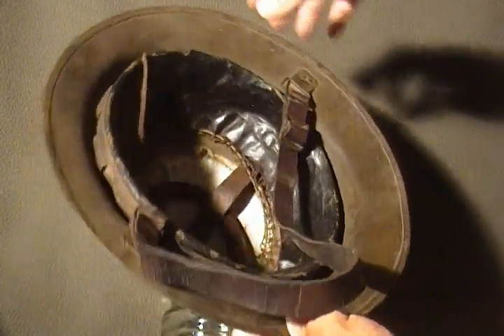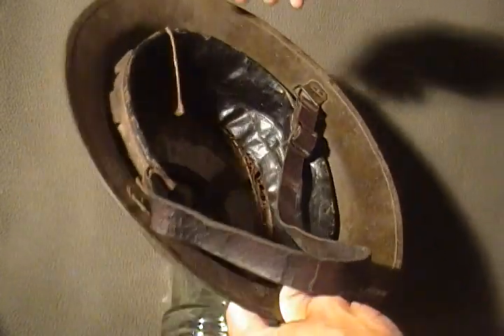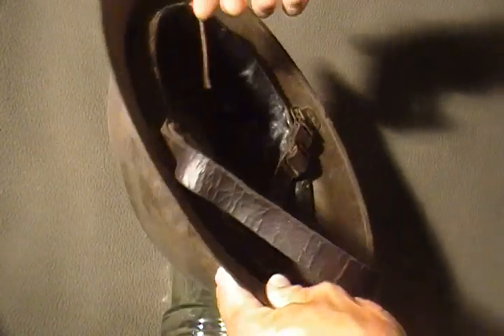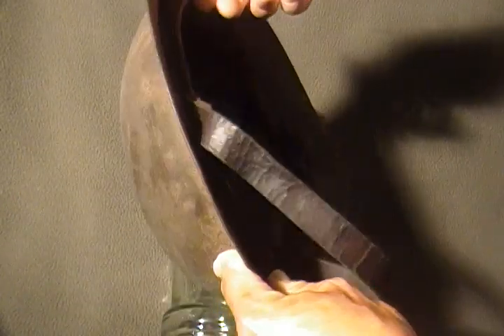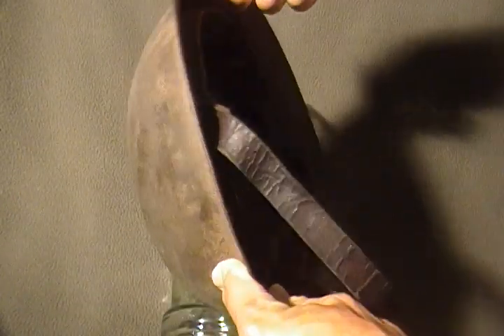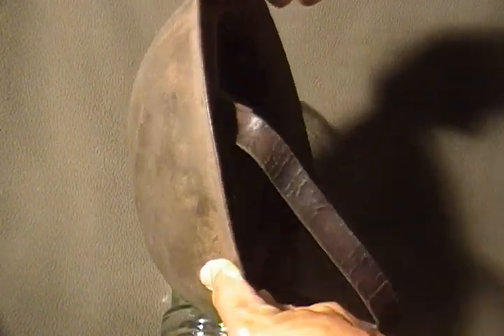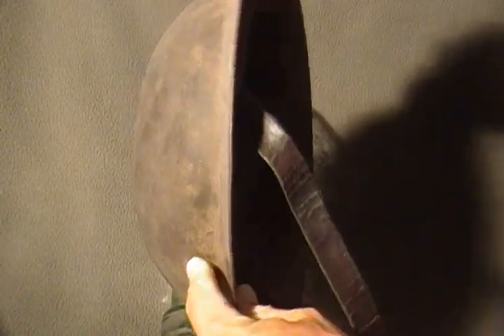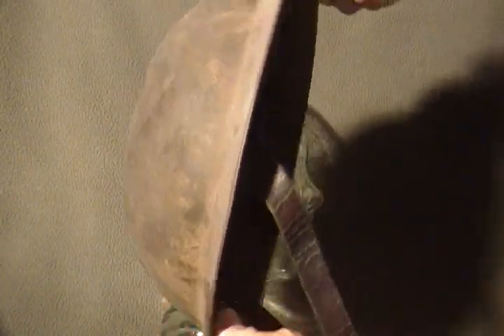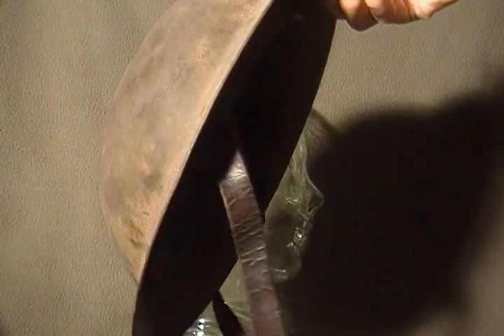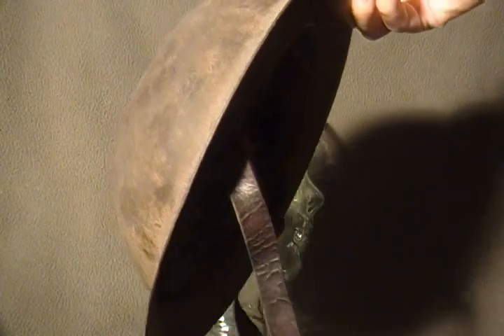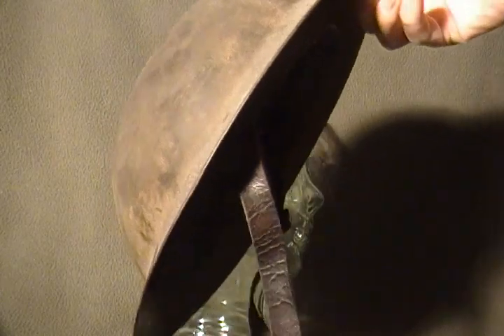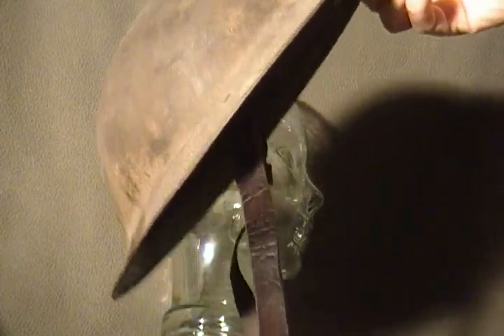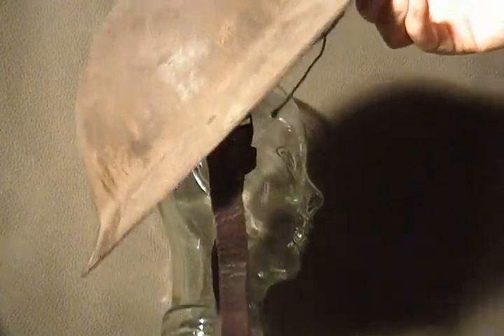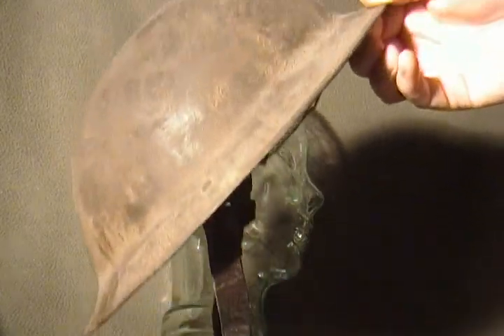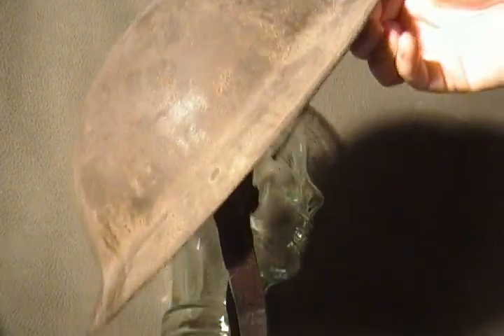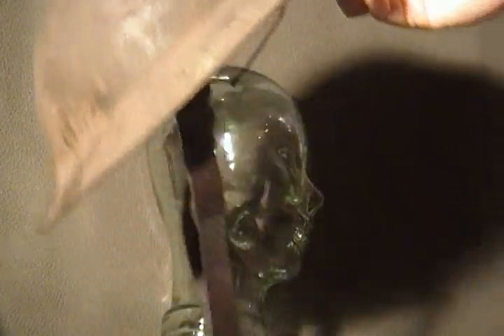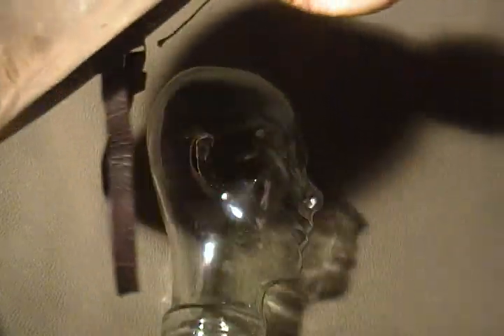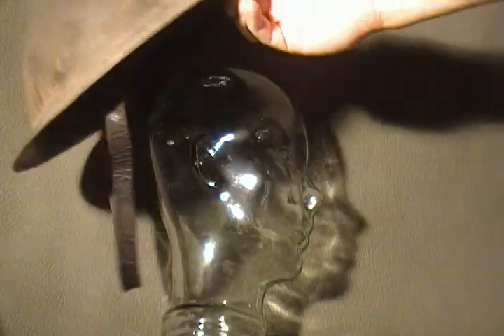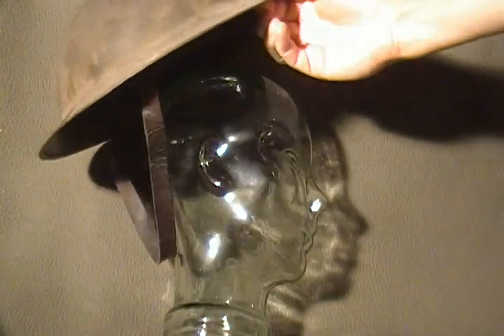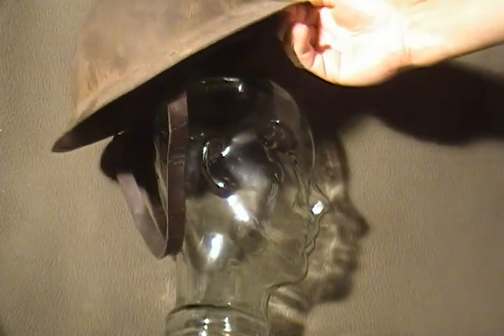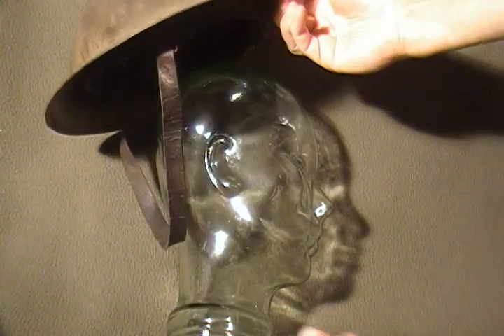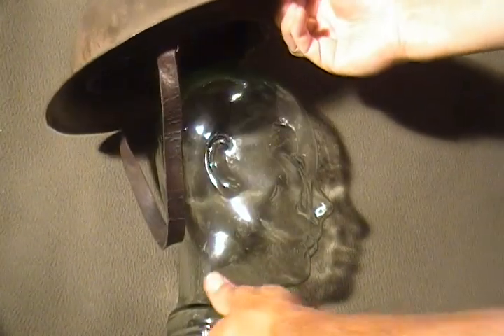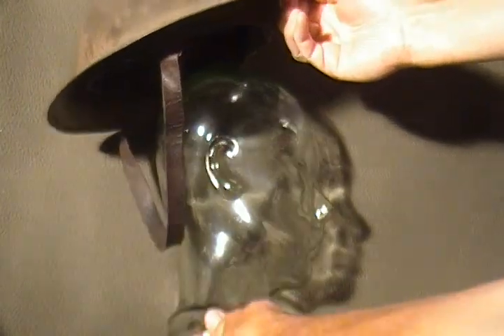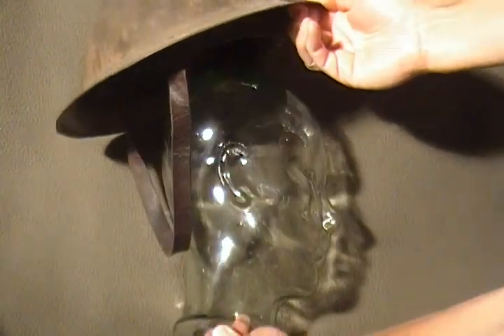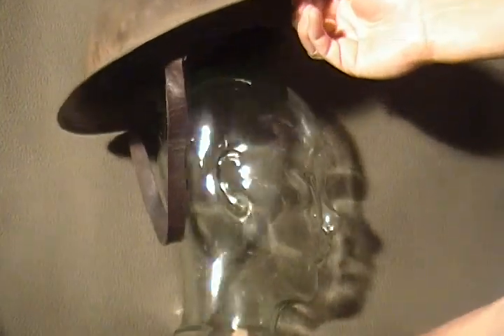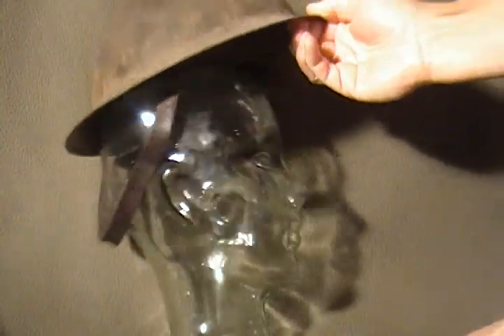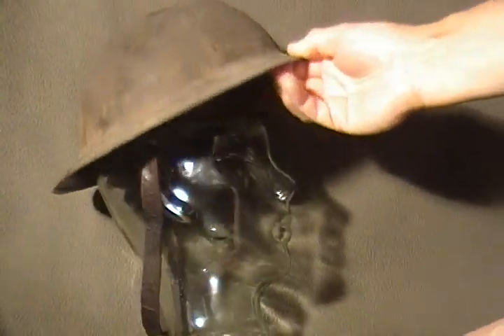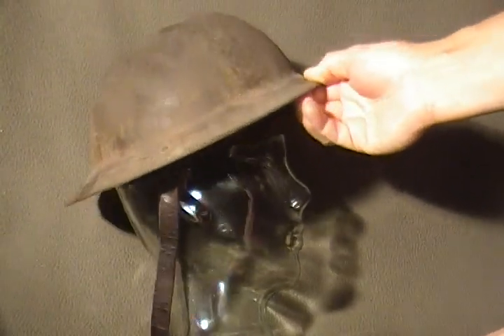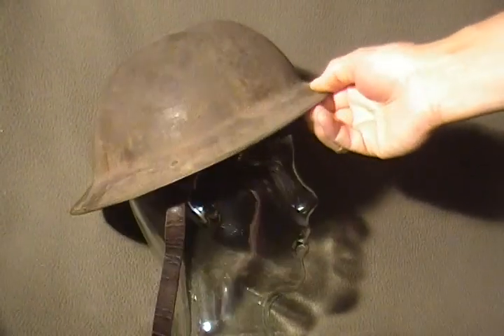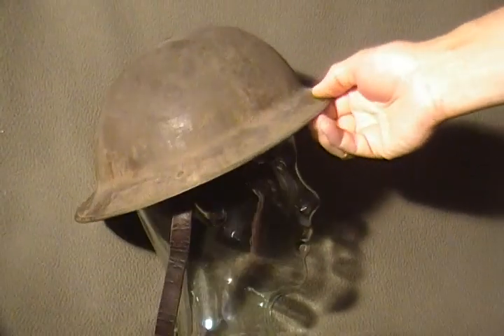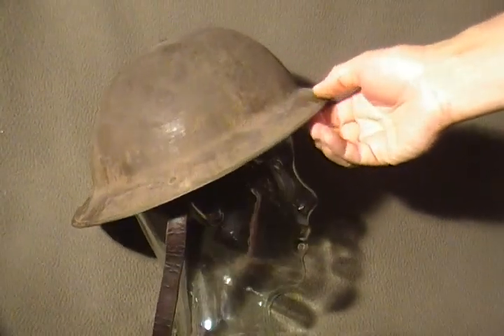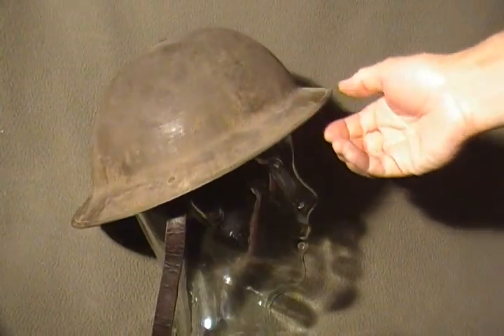So there you have it — this is a World War I Canadian or British helmet.